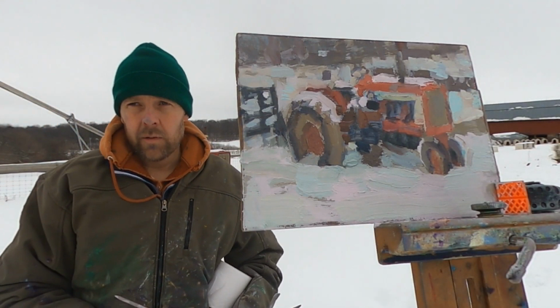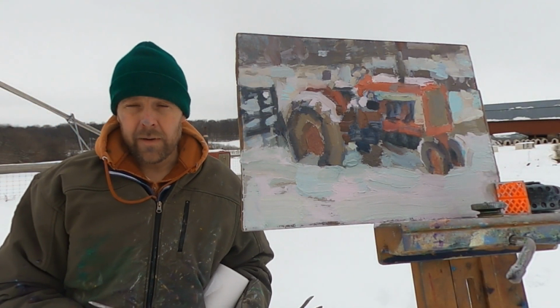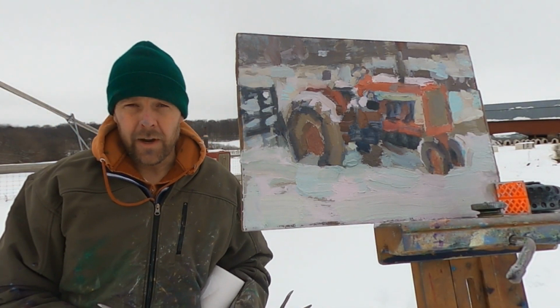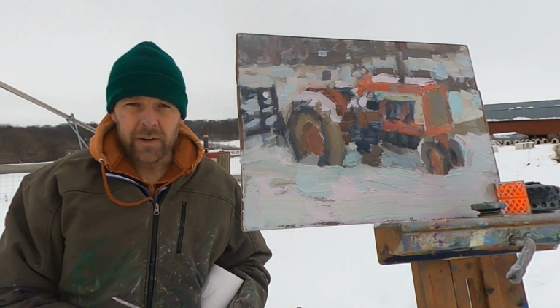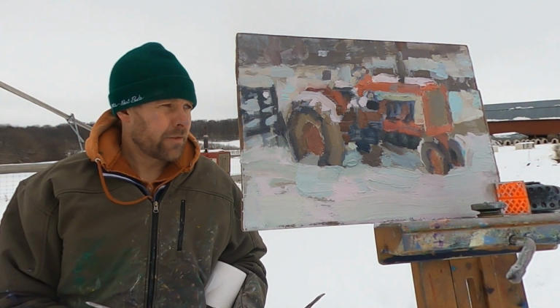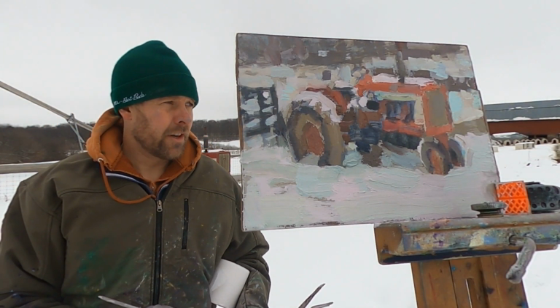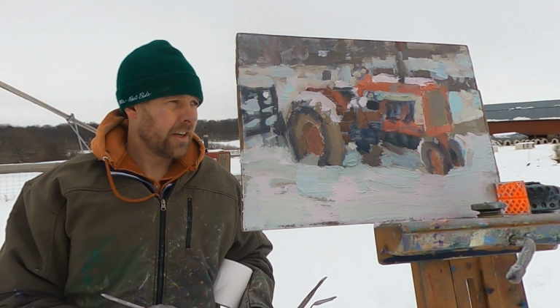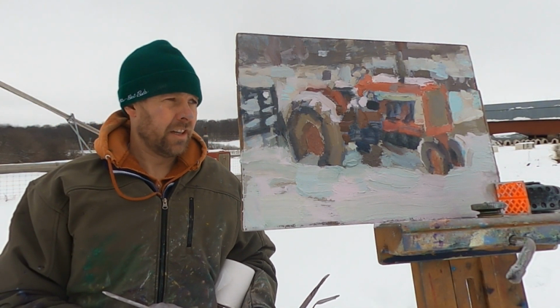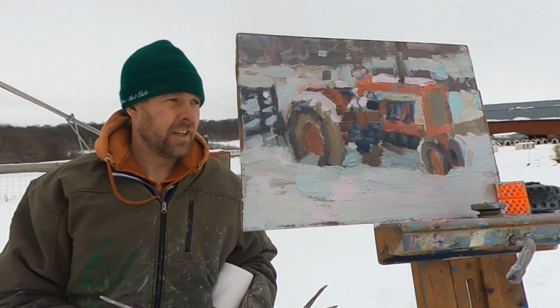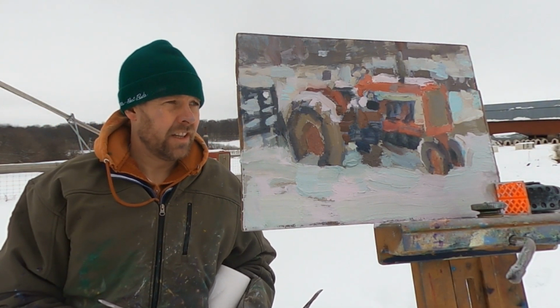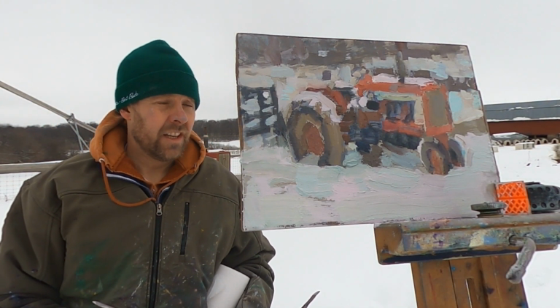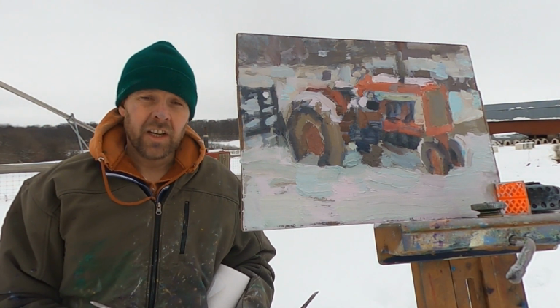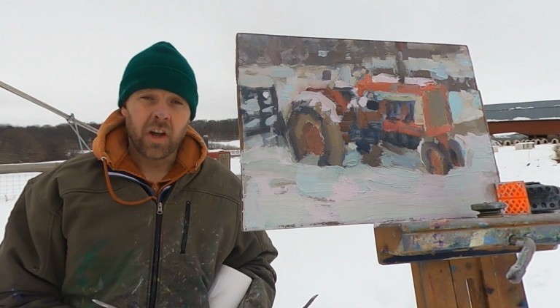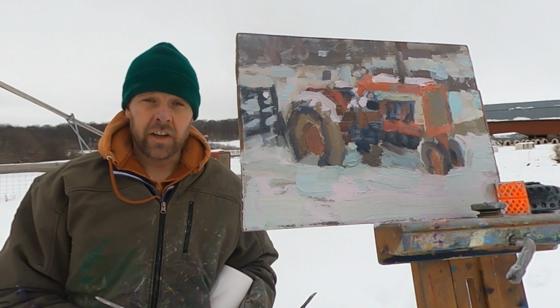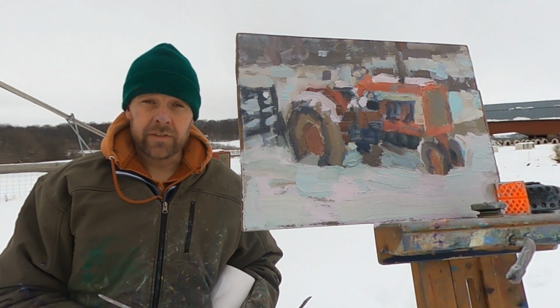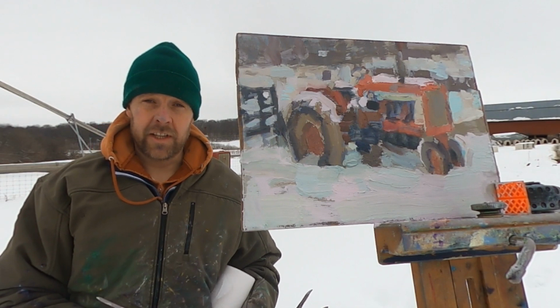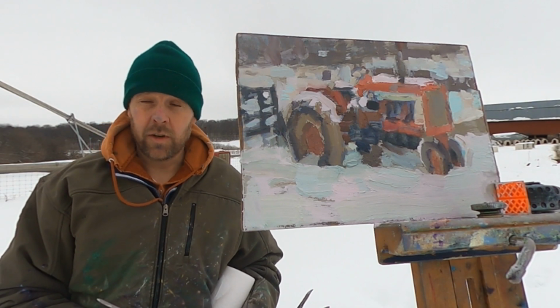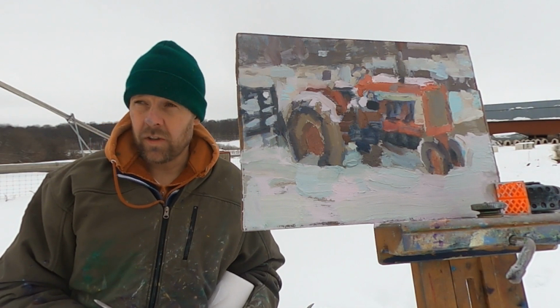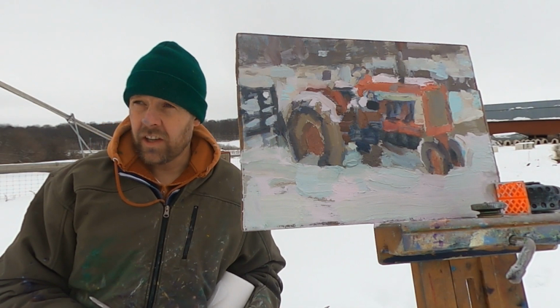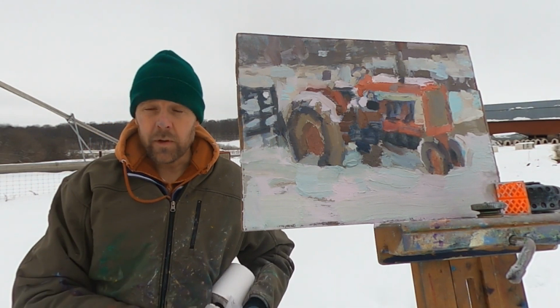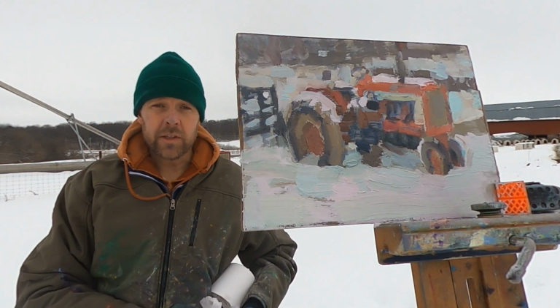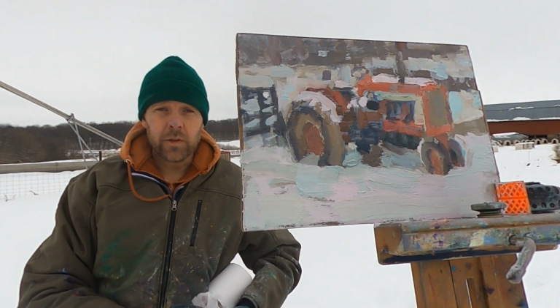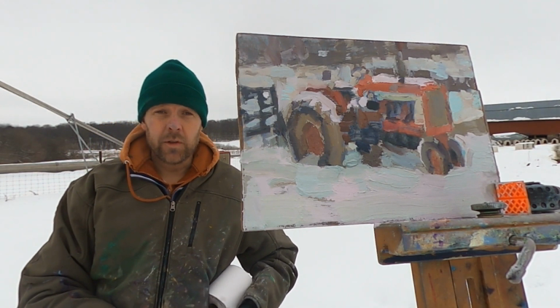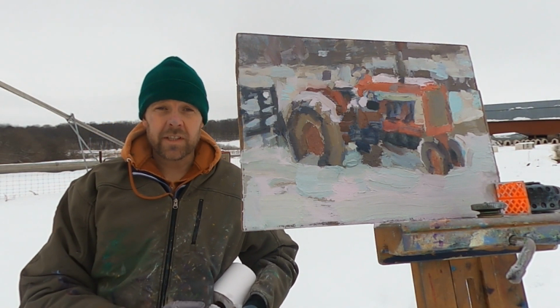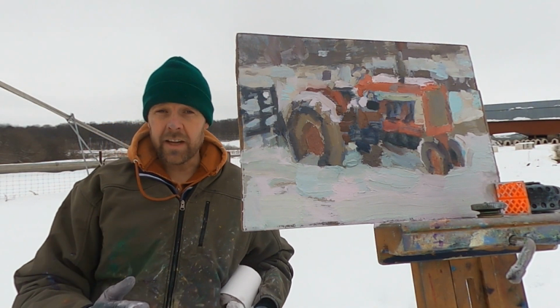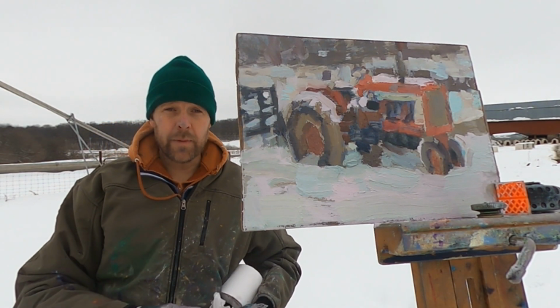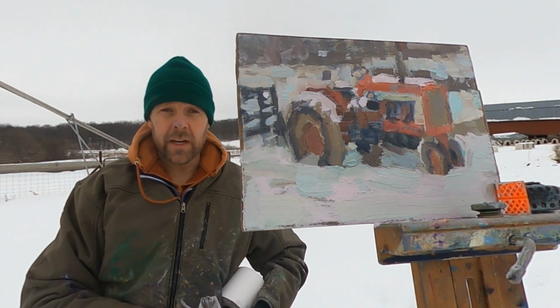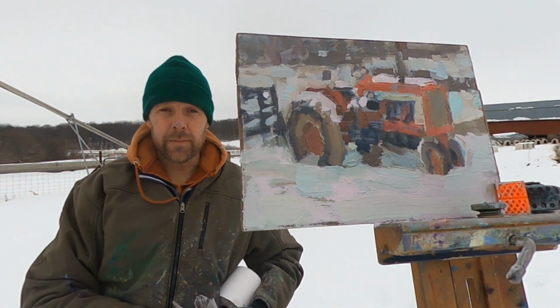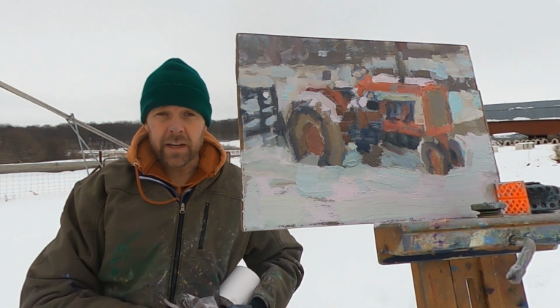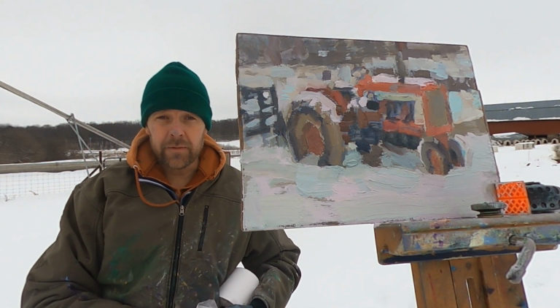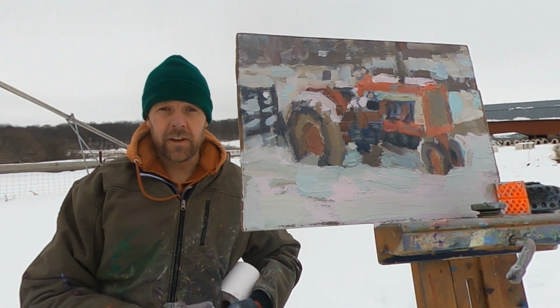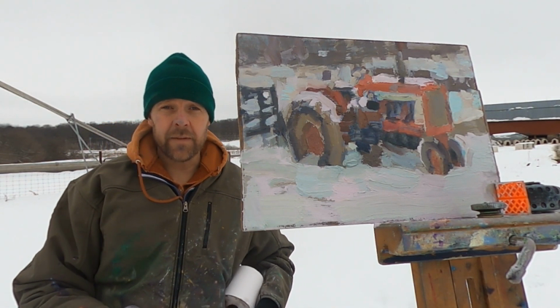Well, I've been out here long enough to get cold. I'm going to sign the painting and pack it up for the day.